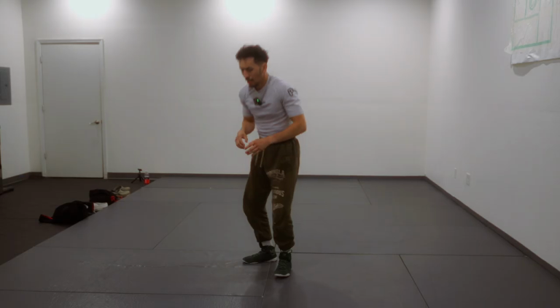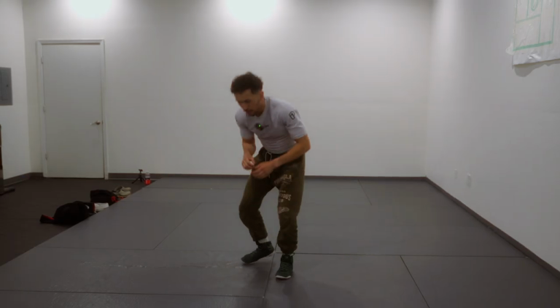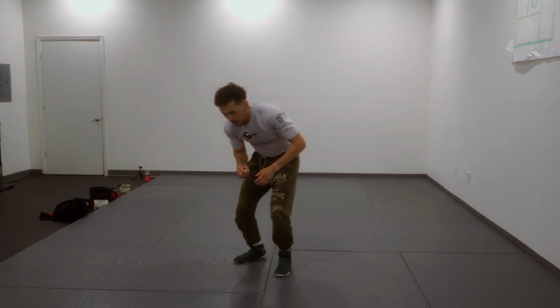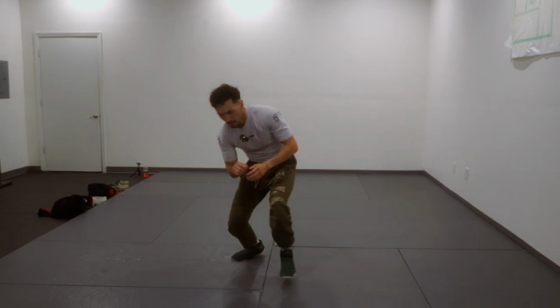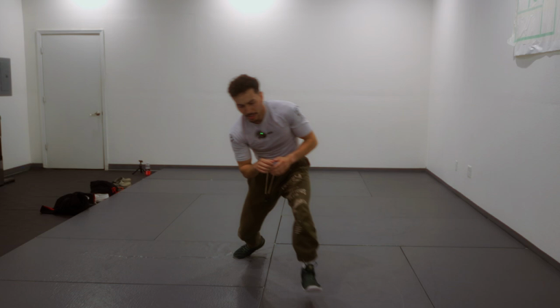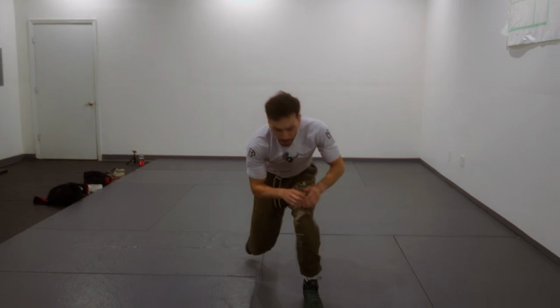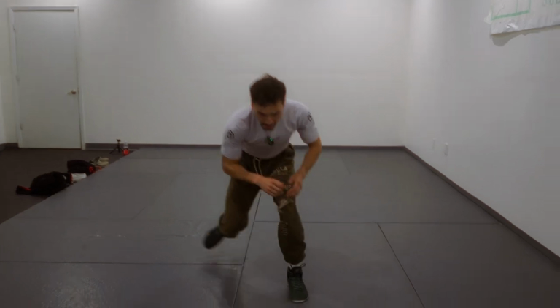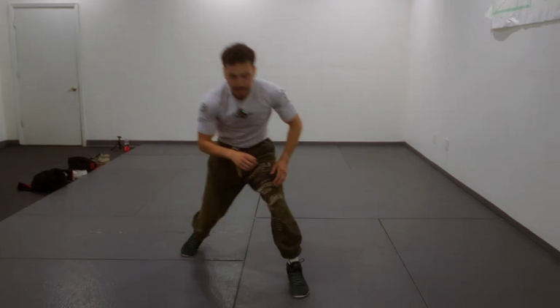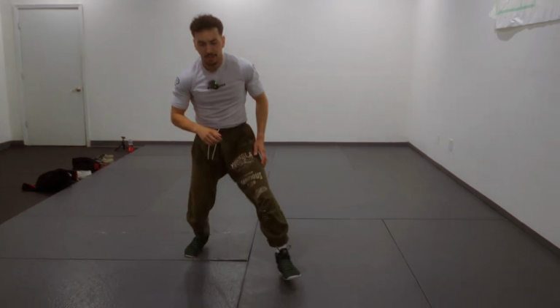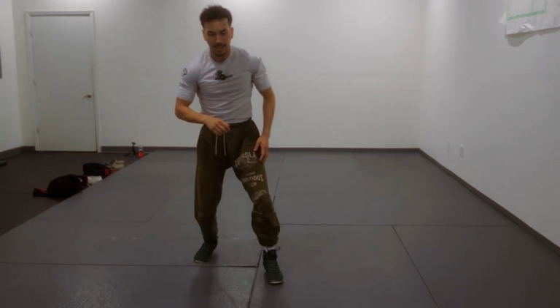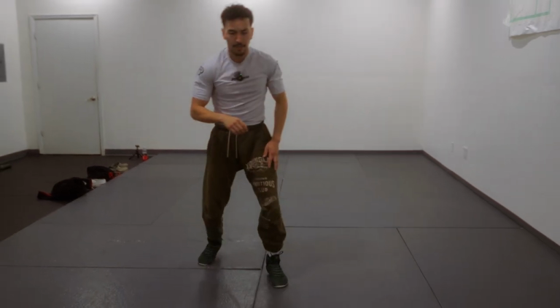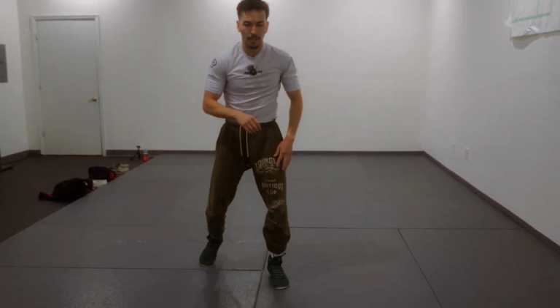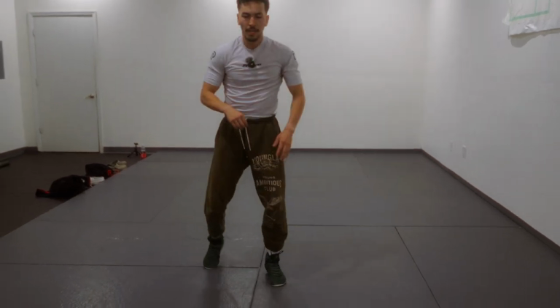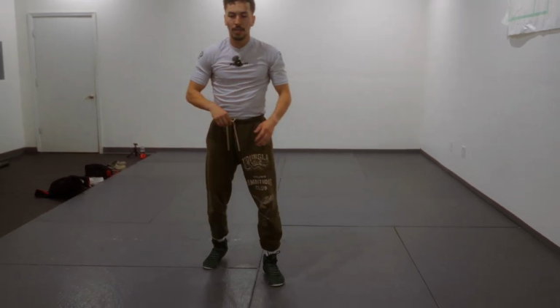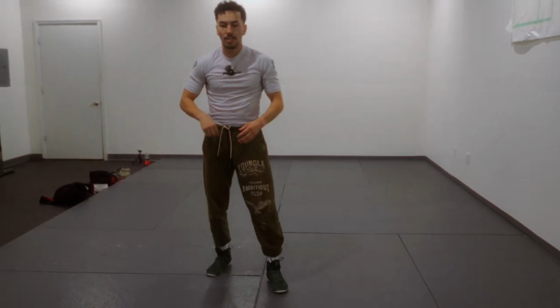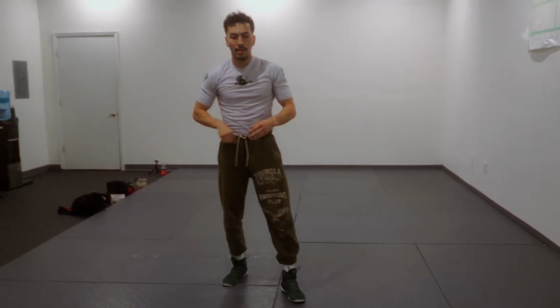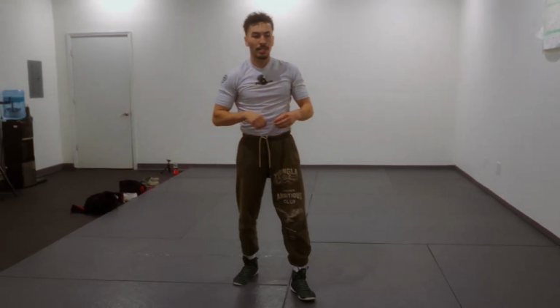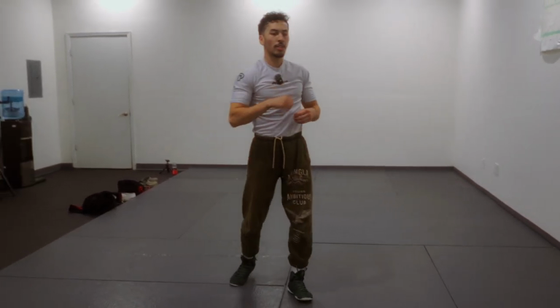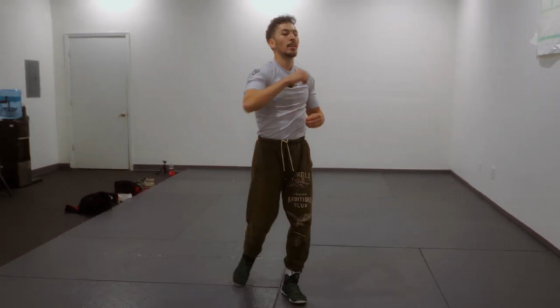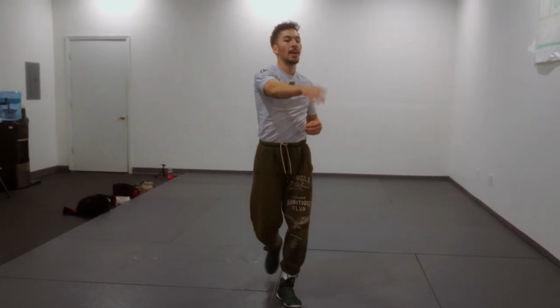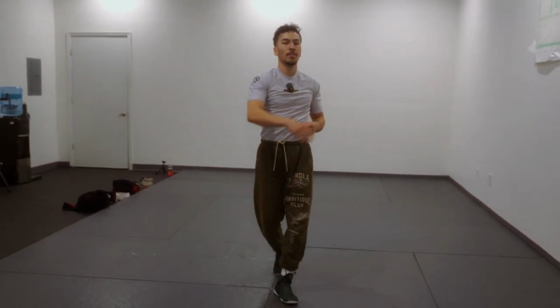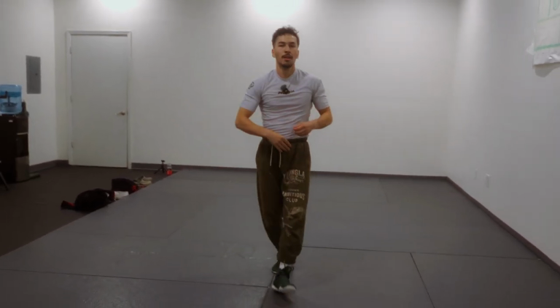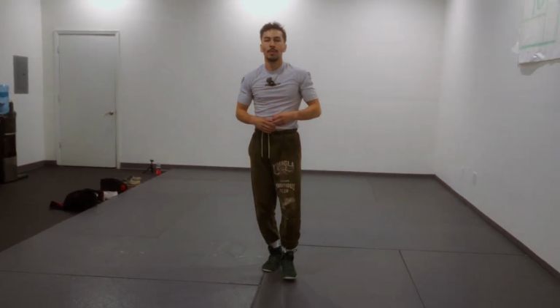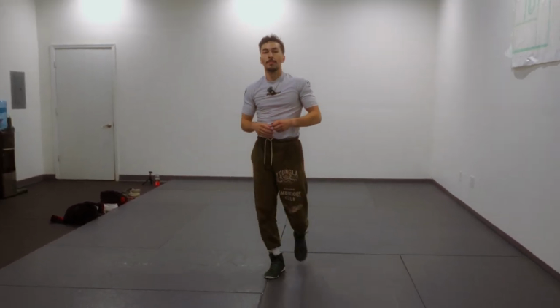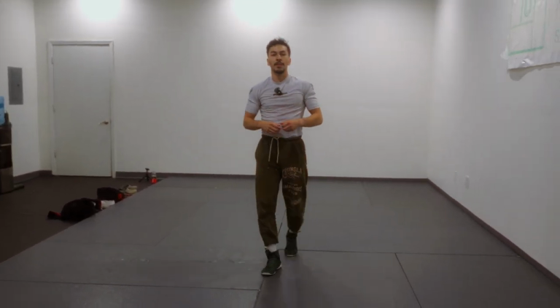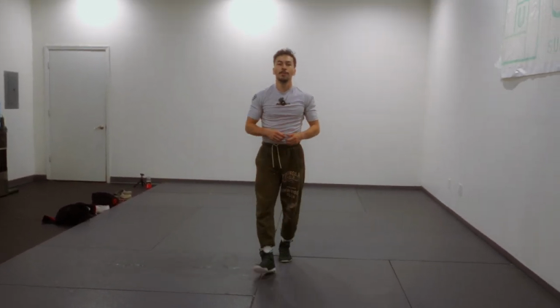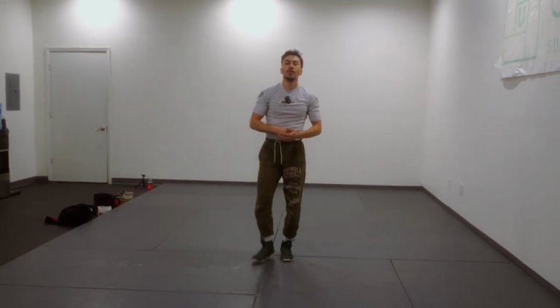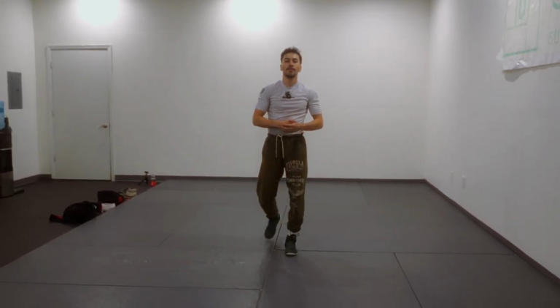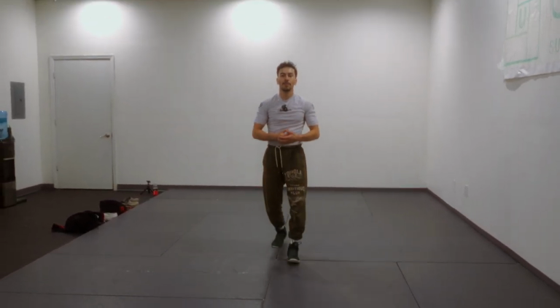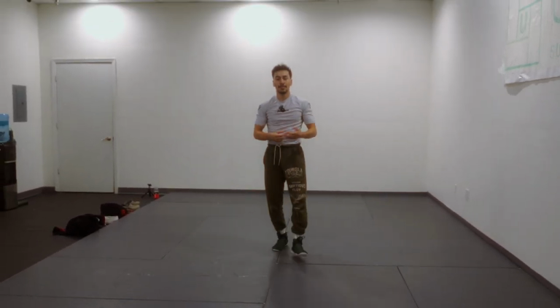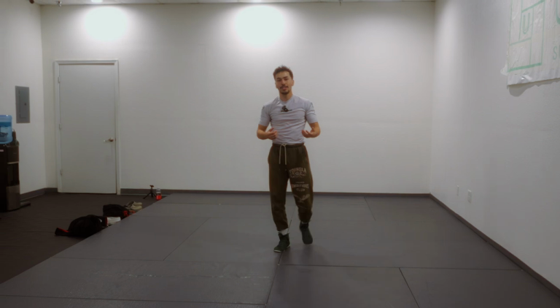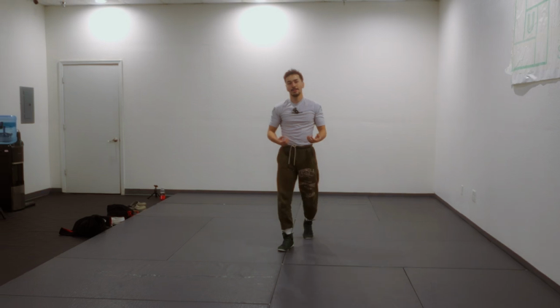When I'm driving with my trail leg, it provides a lot of traction so I can generate a lot of power, propelling my body forward for the penetration step.